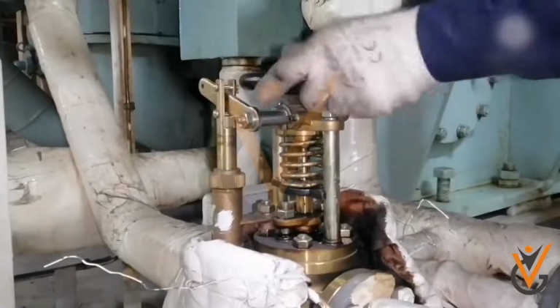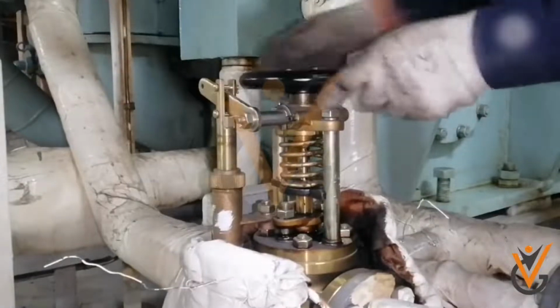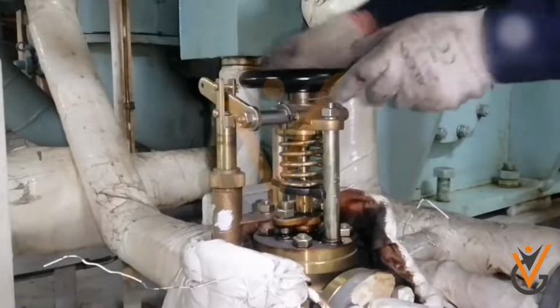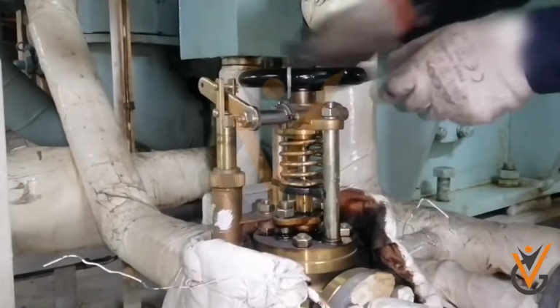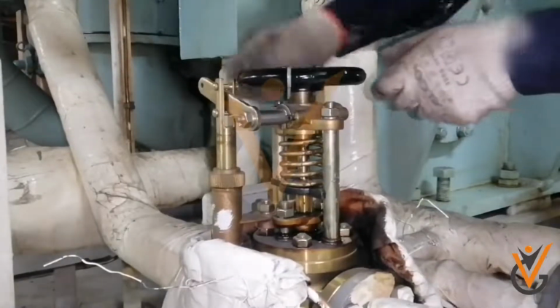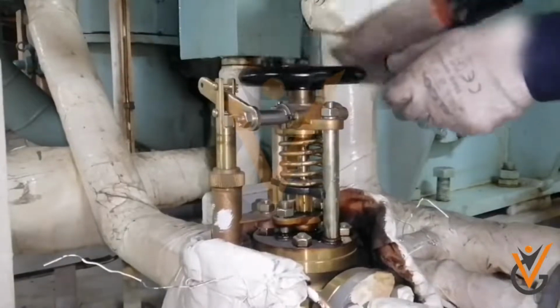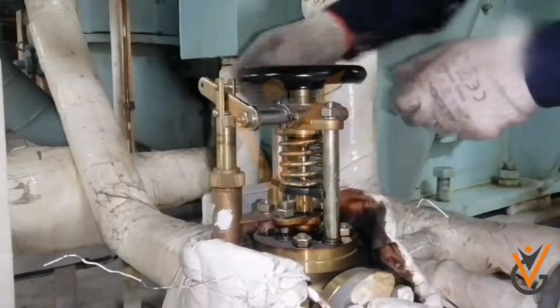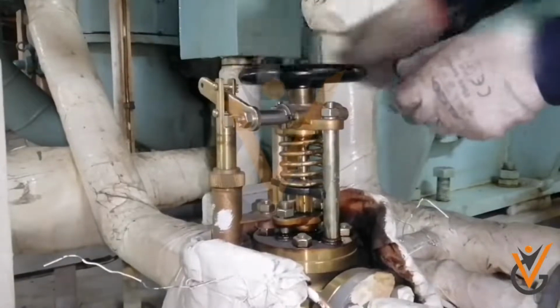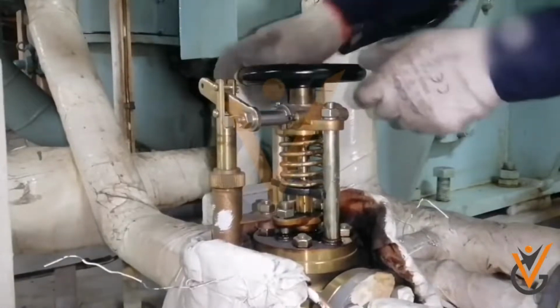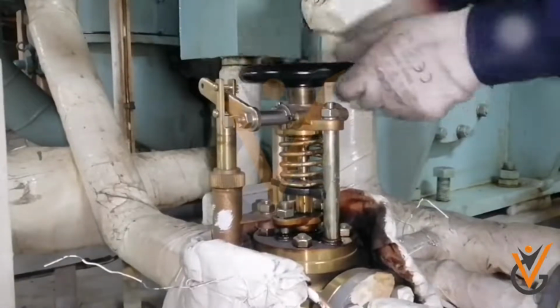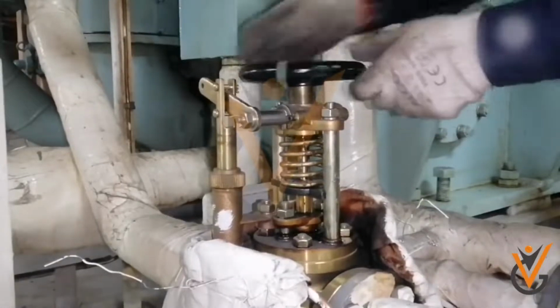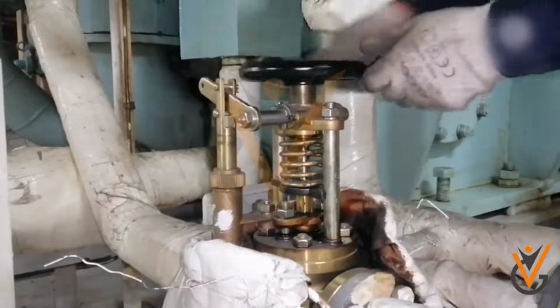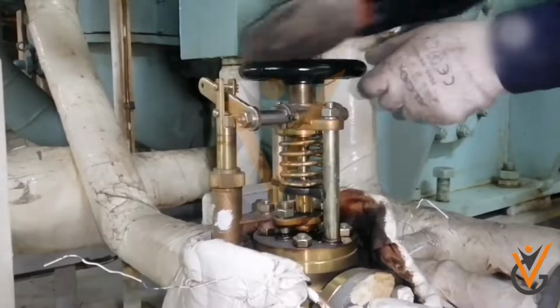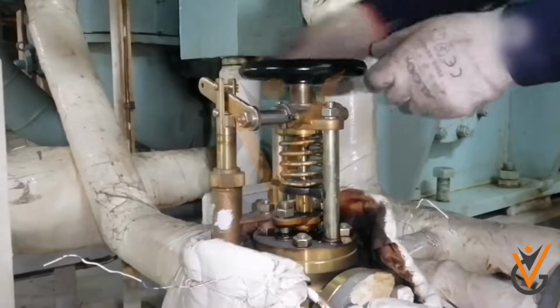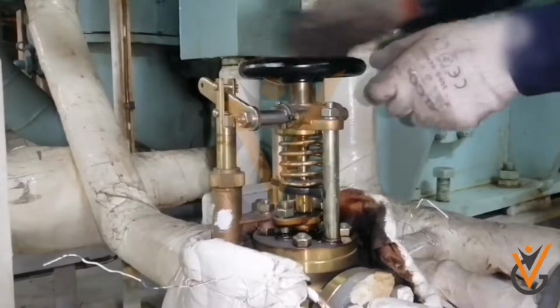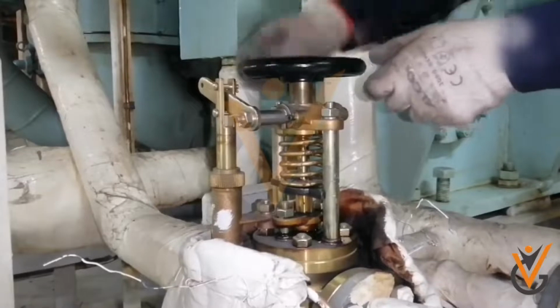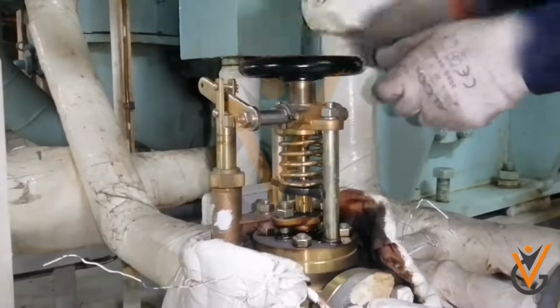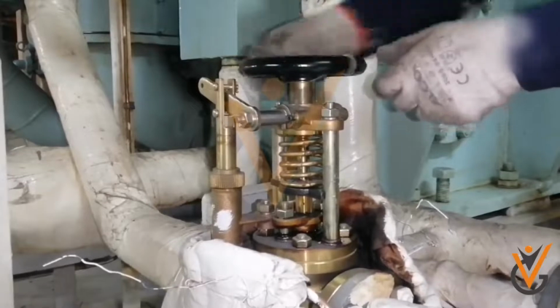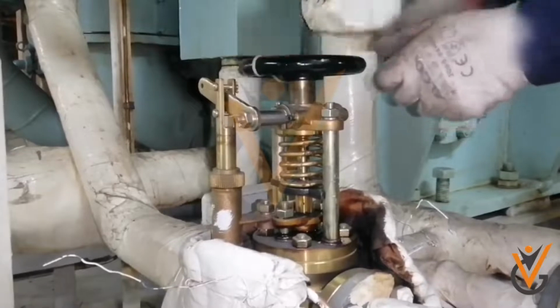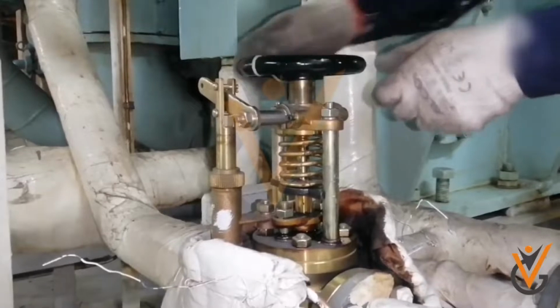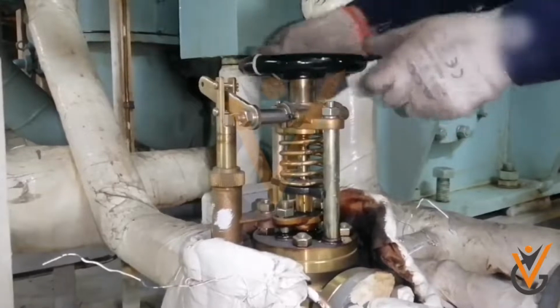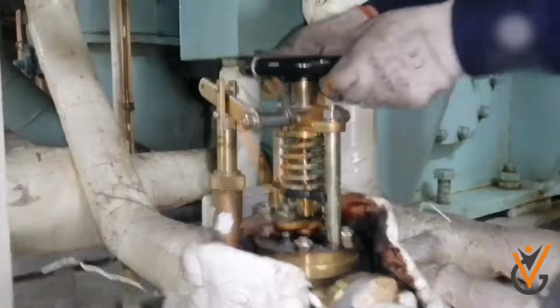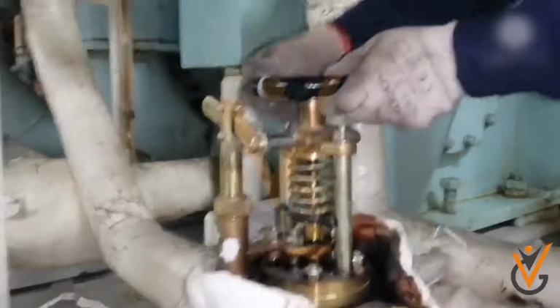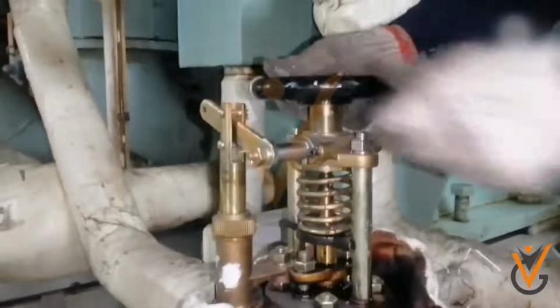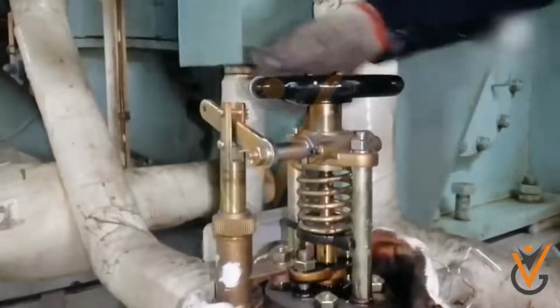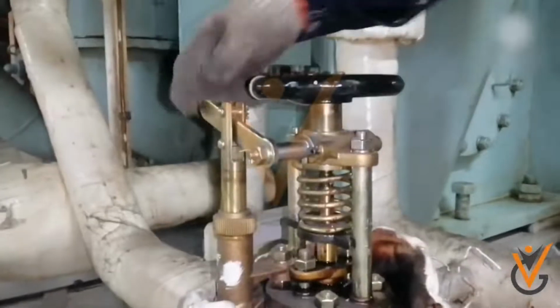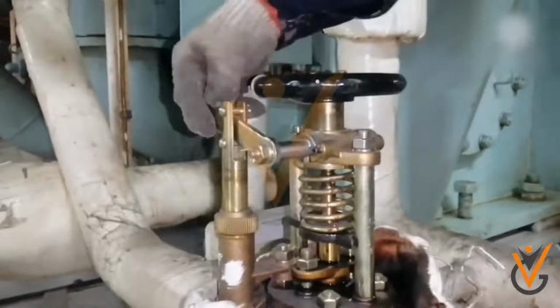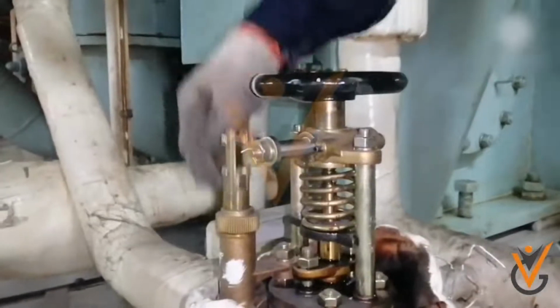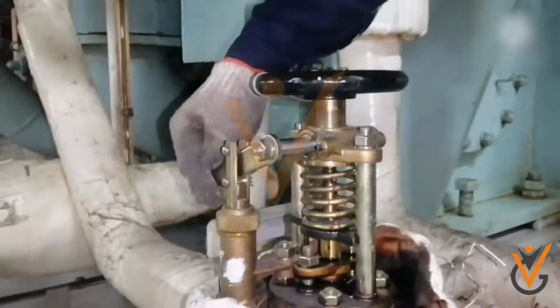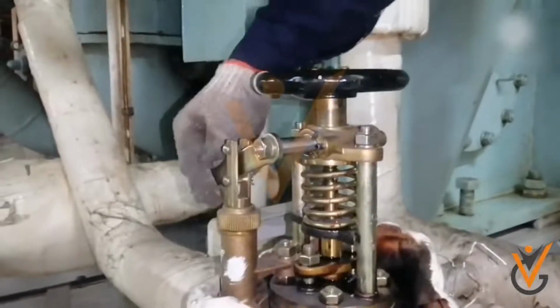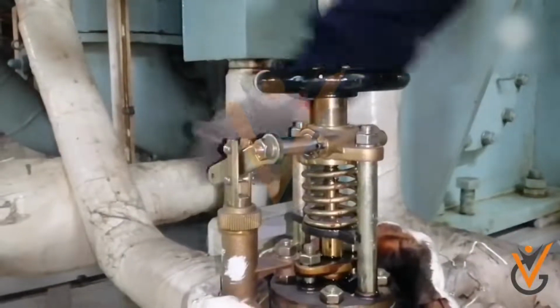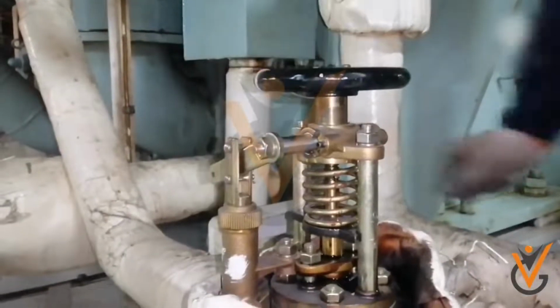Operation of these valves from a remote location needs to be tested at regular intervals.